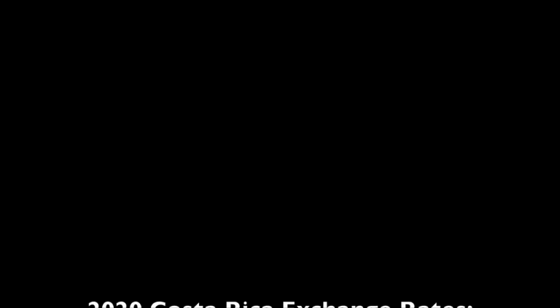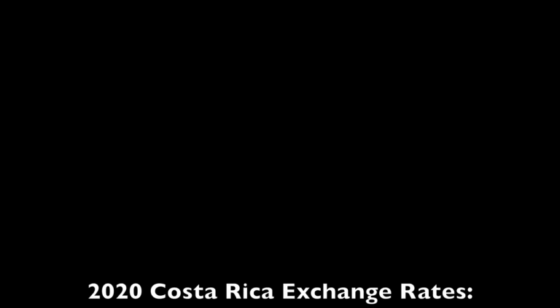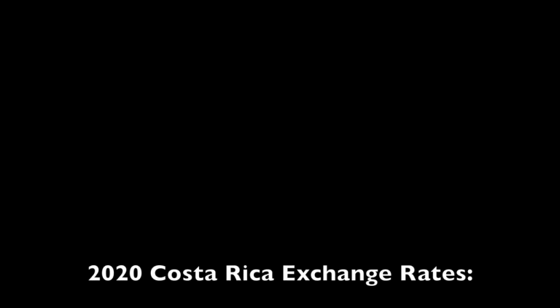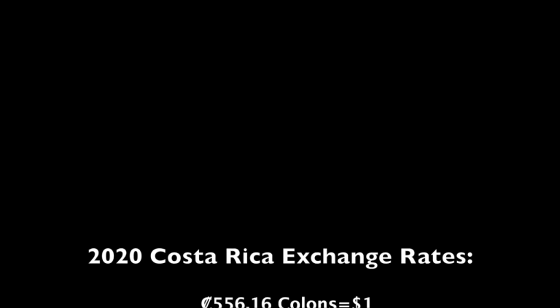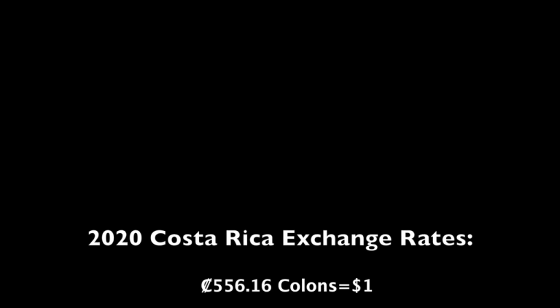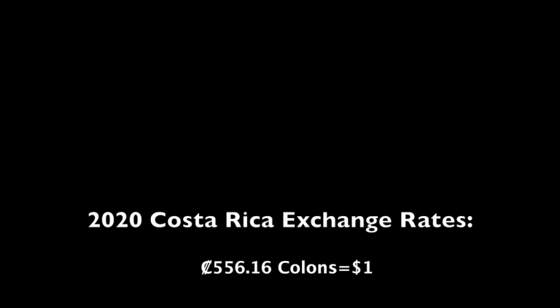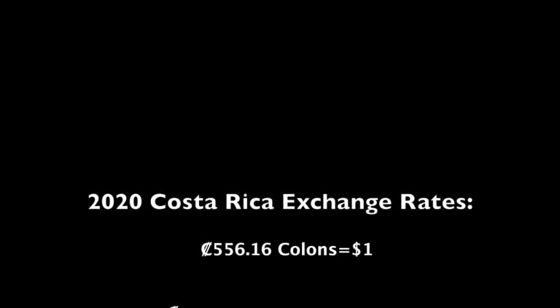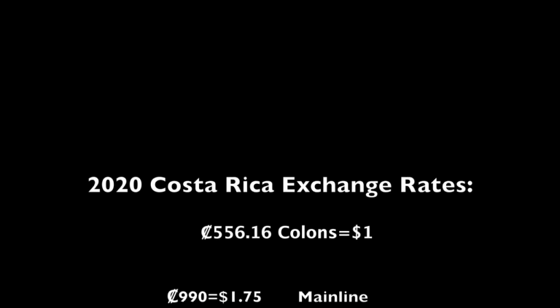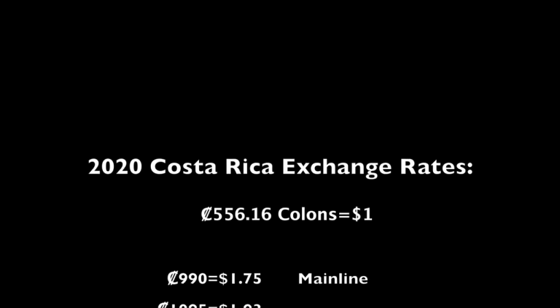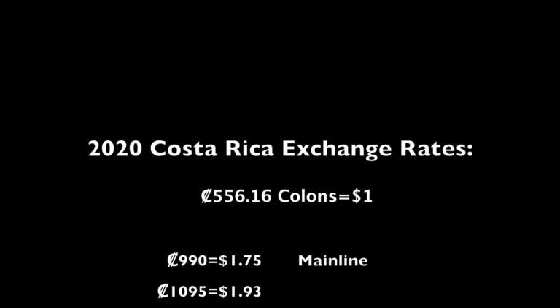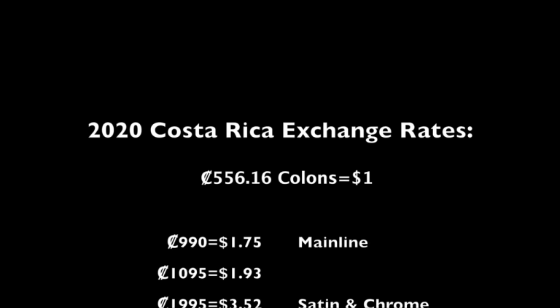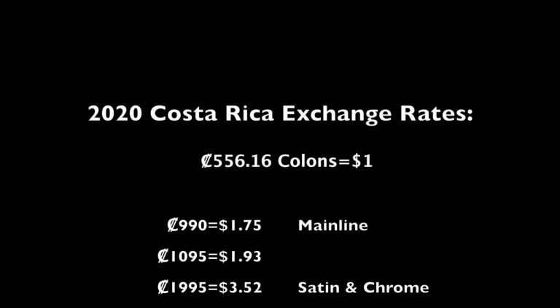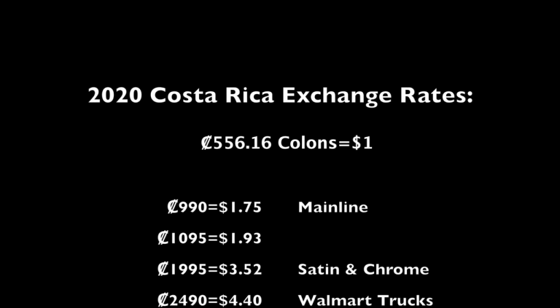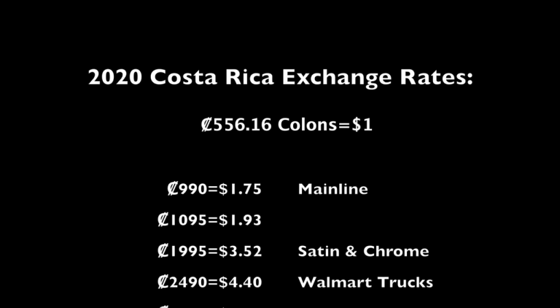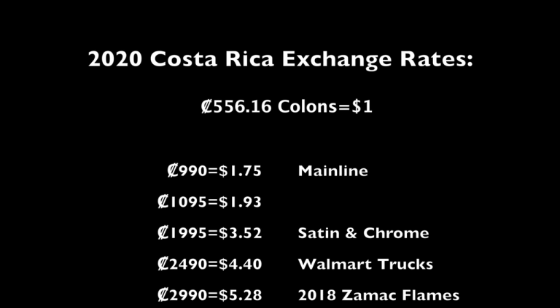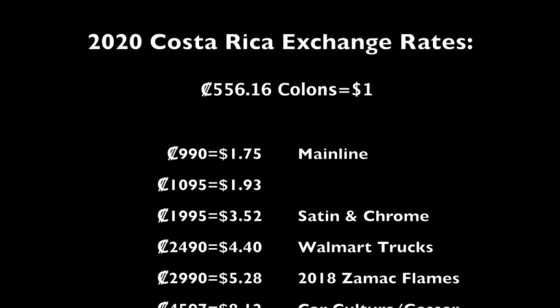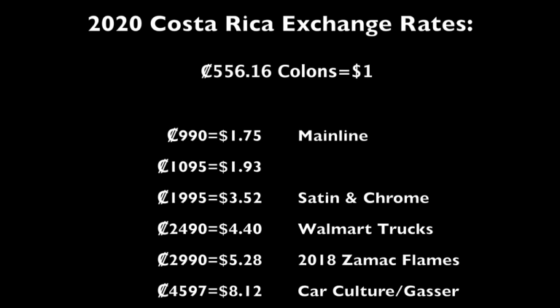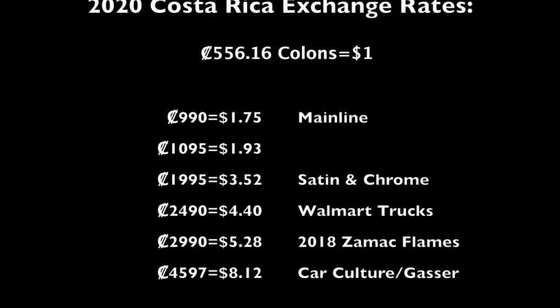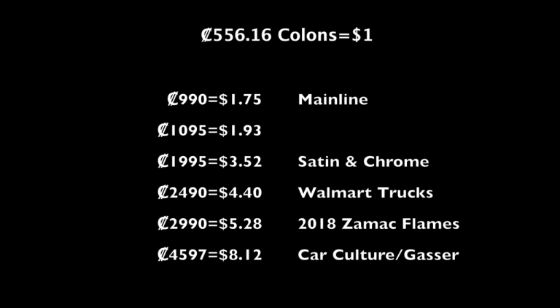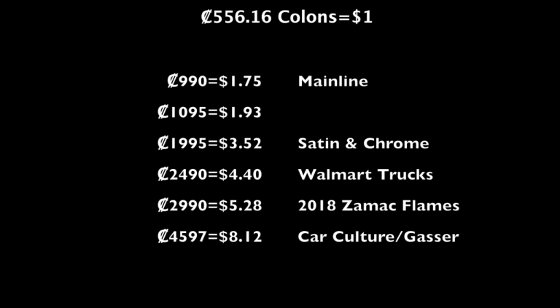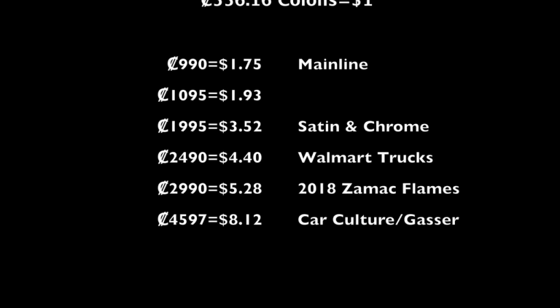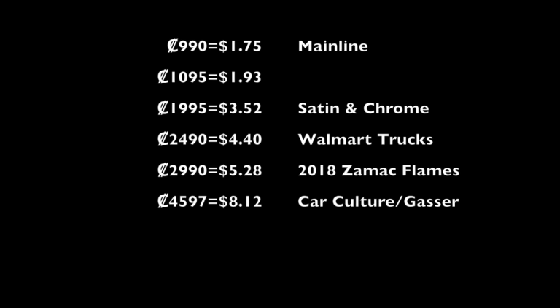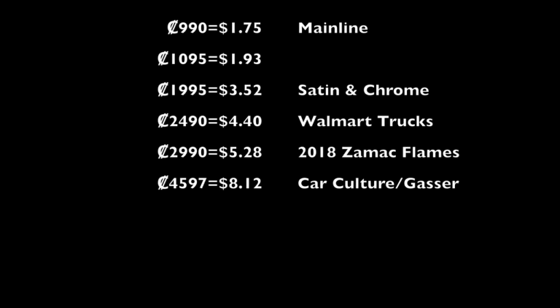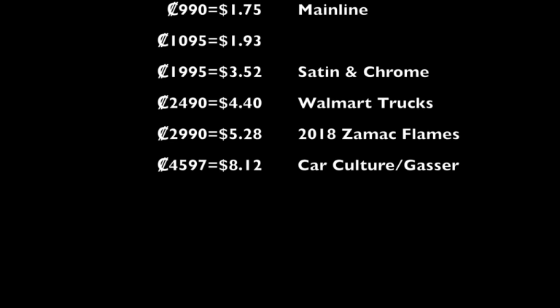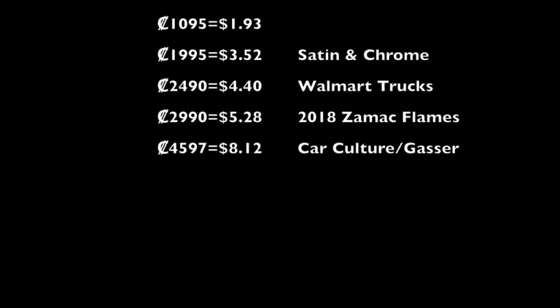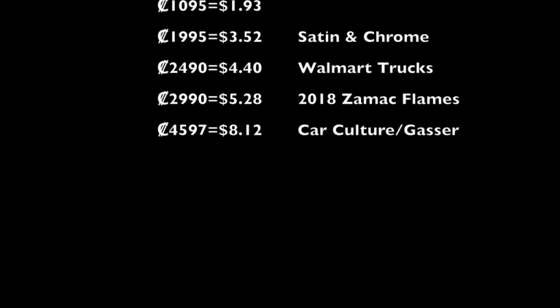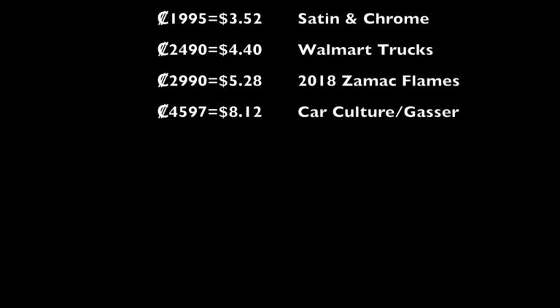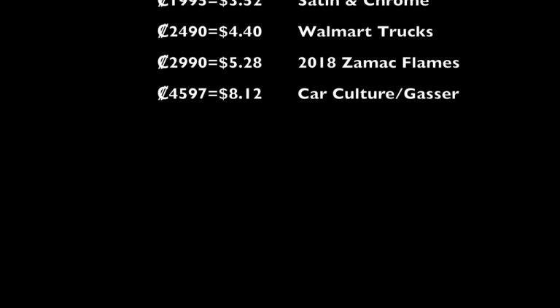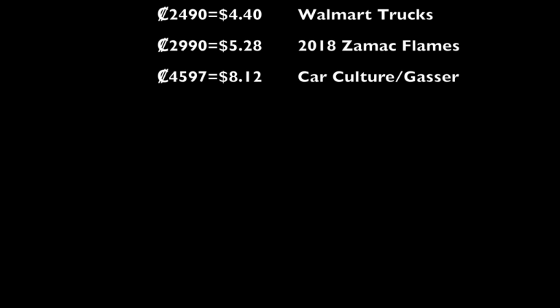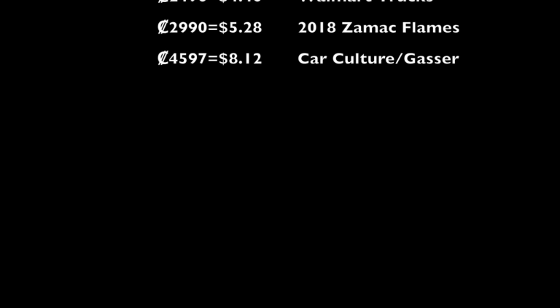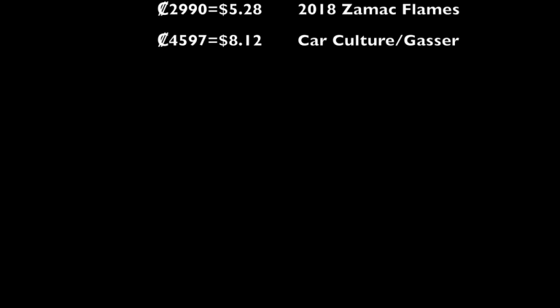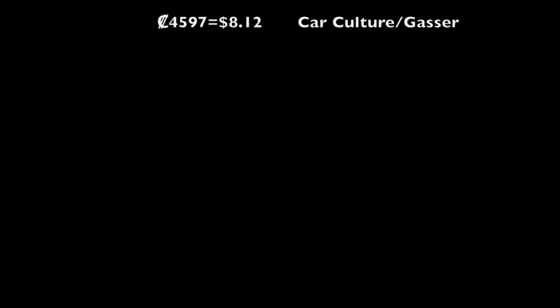Here's a list of what I paid for various Hot Wheels models: mainlines, exclusives, and car culture vehicles.